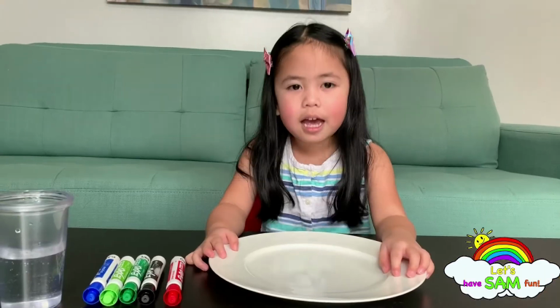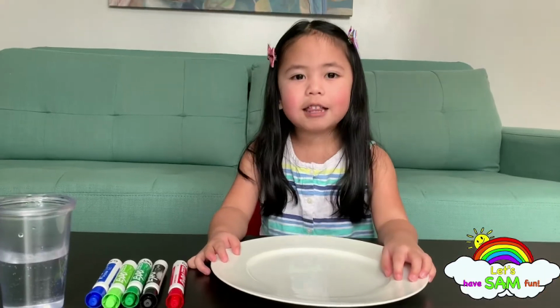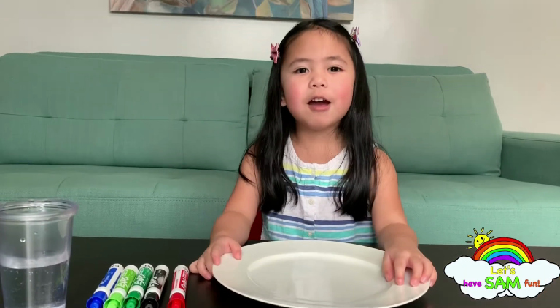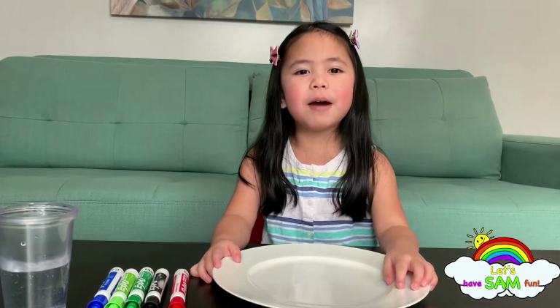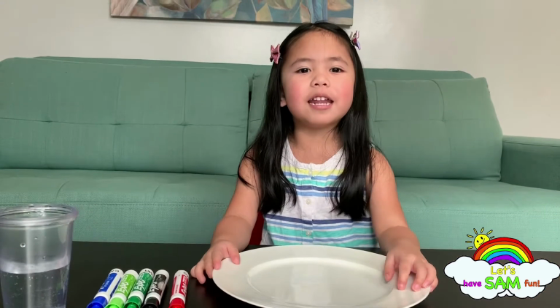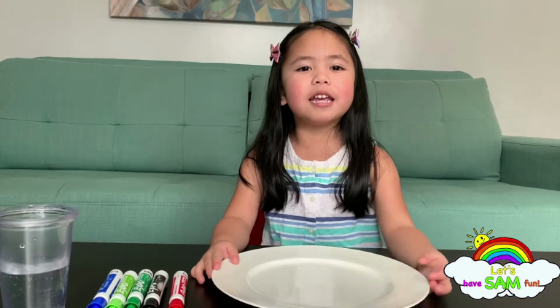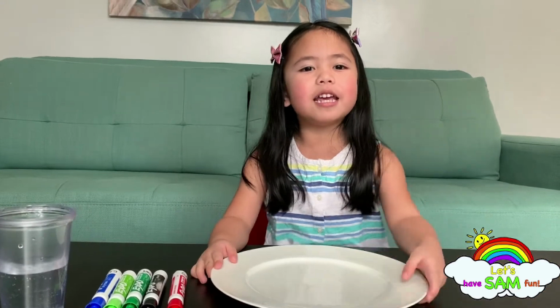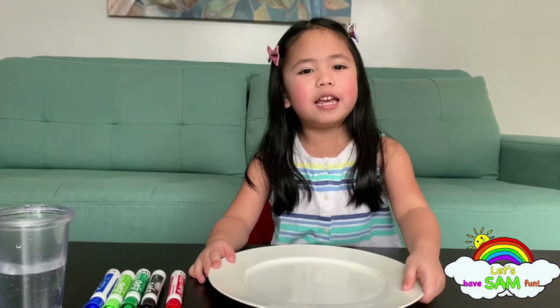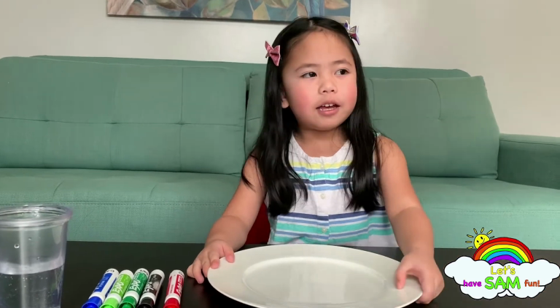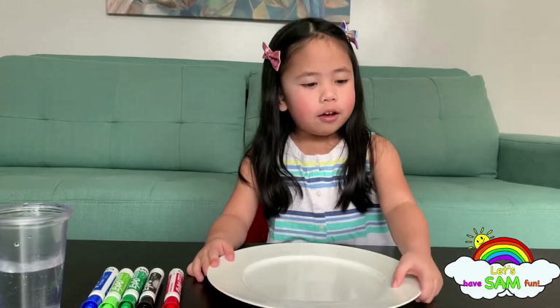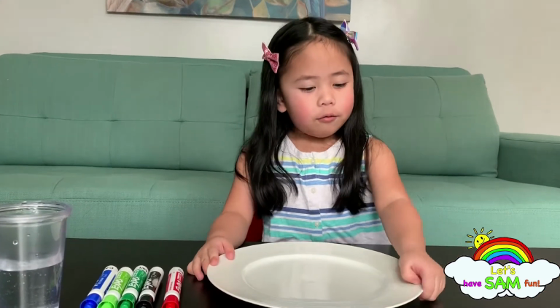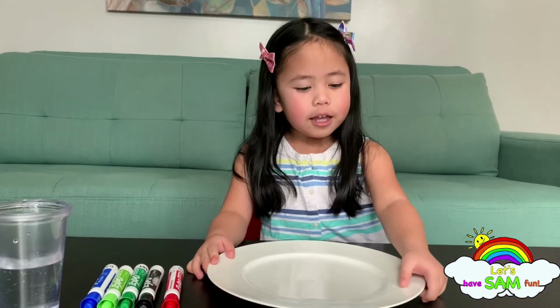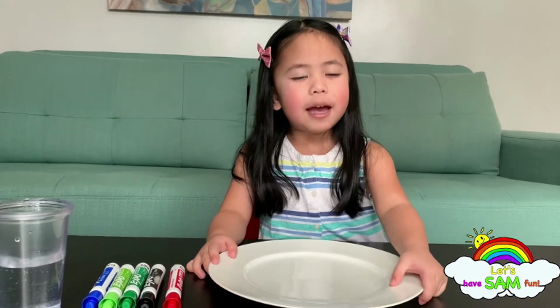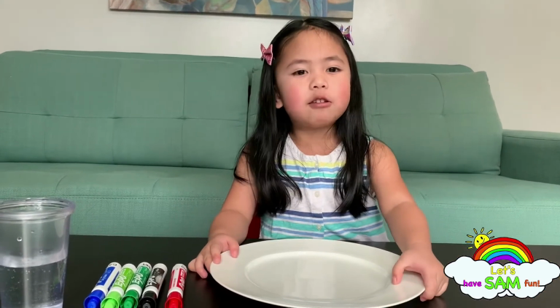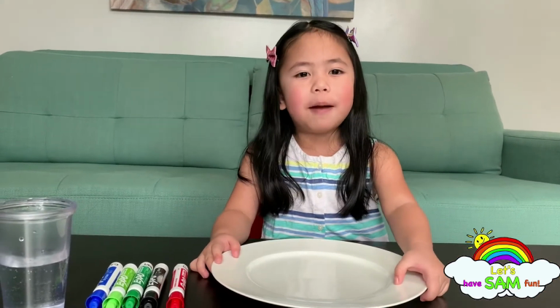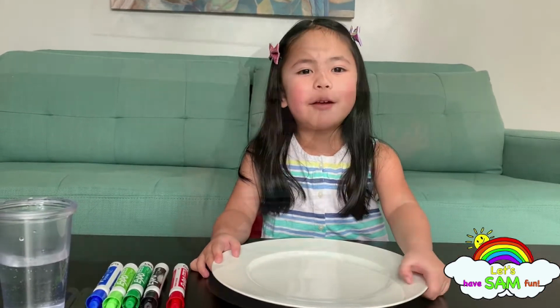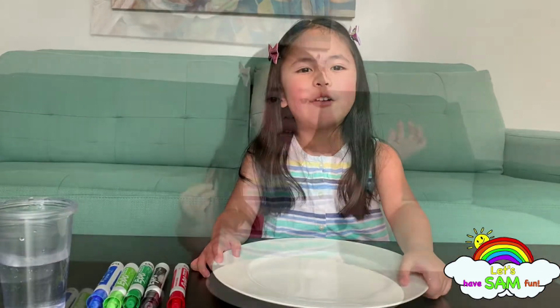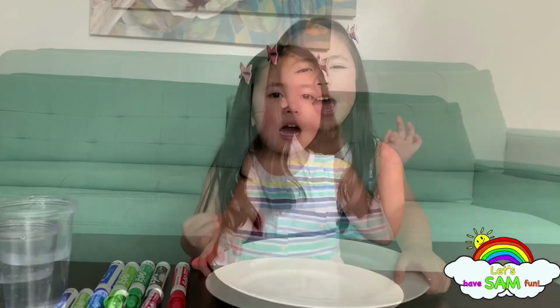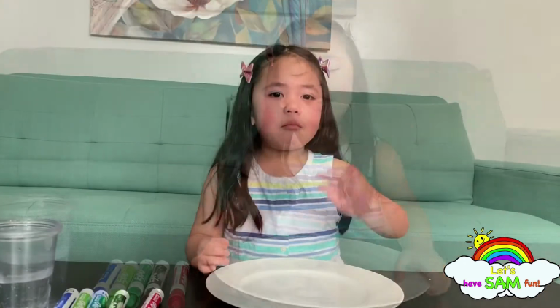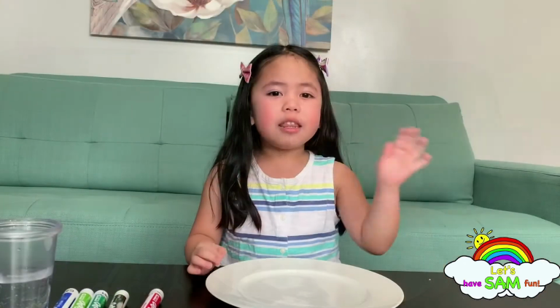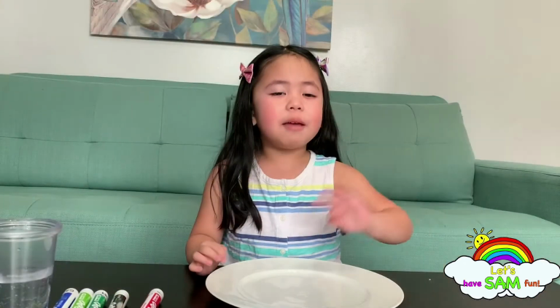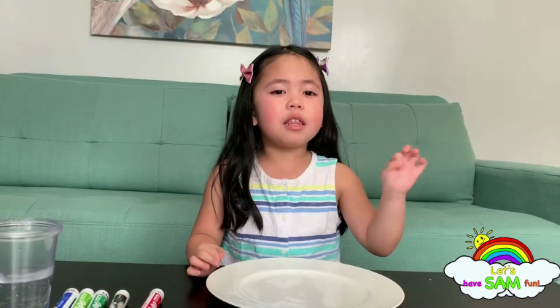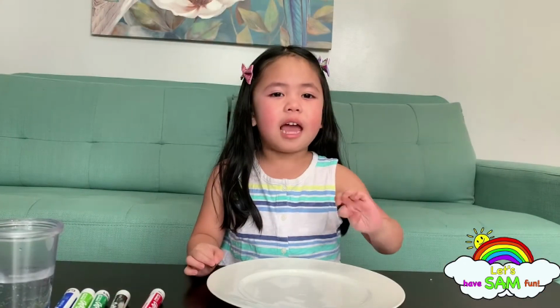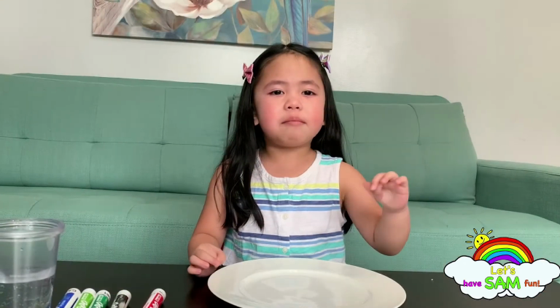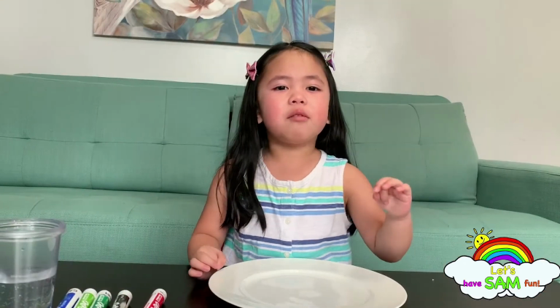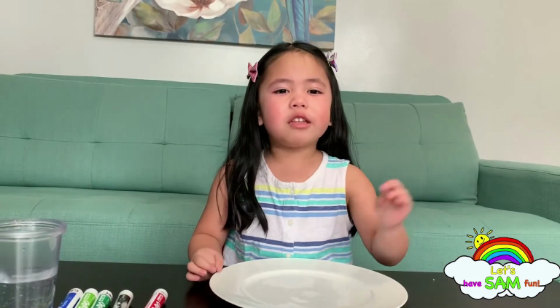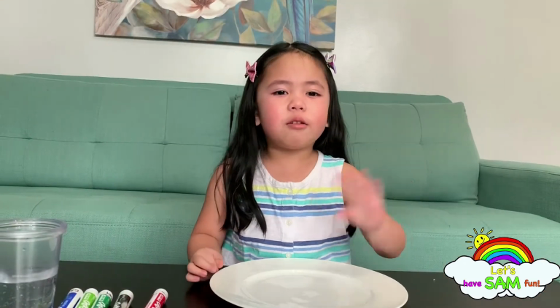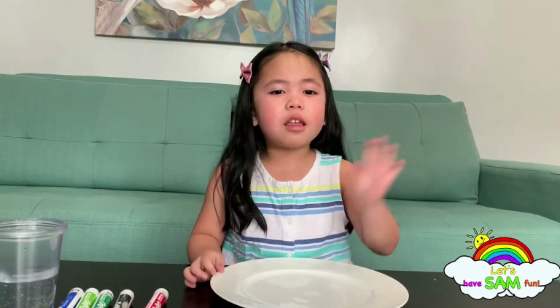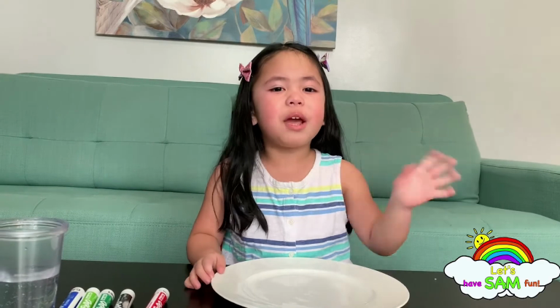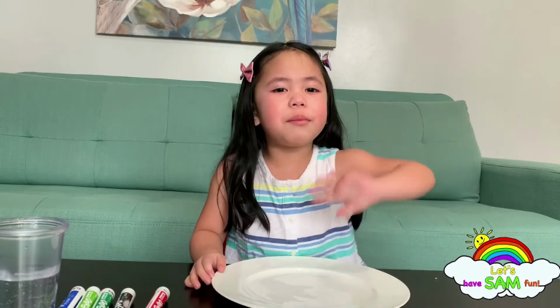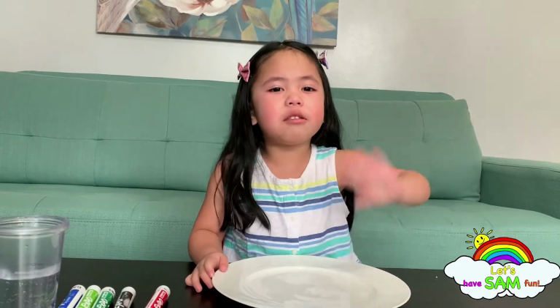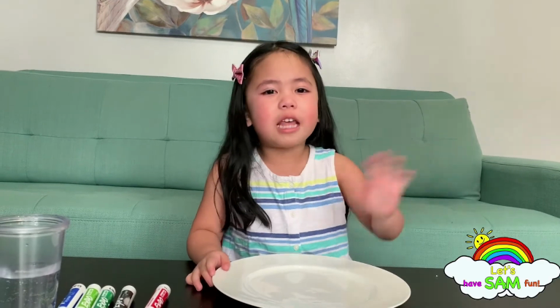Hello everybody! Welcome back to Have Some Fun! My name is Sam and we're doing an experiment today!